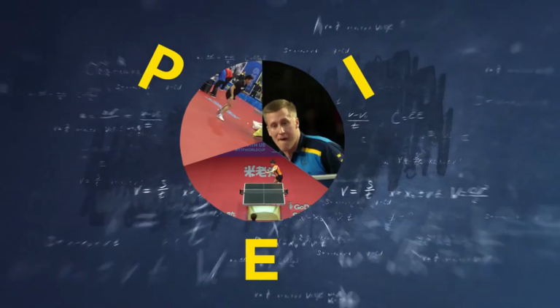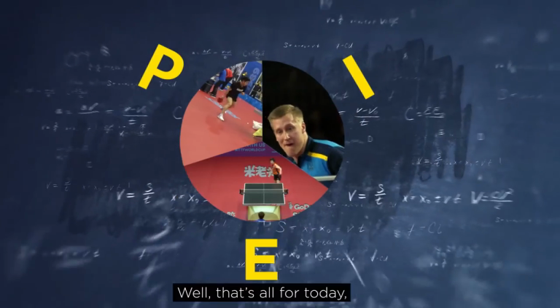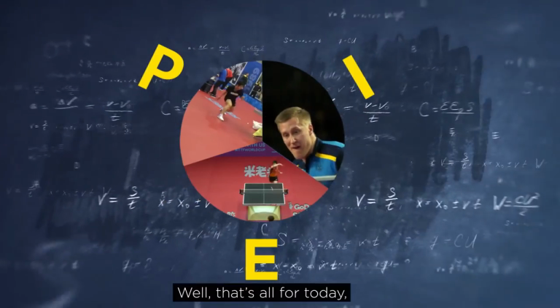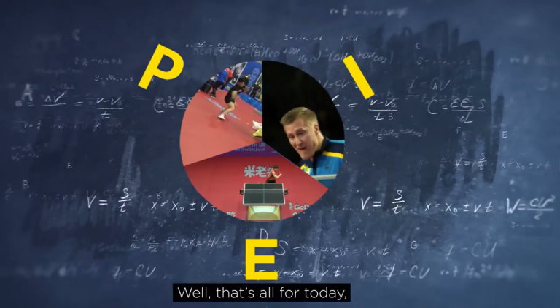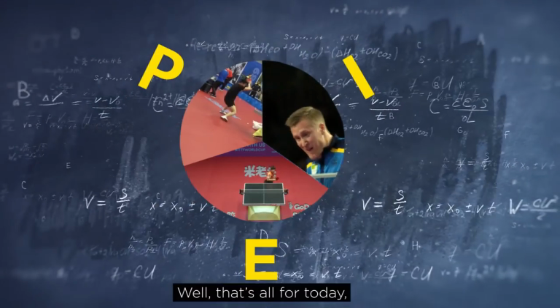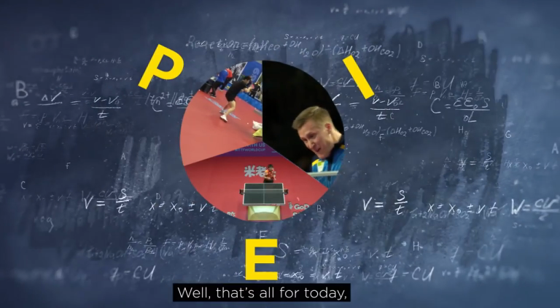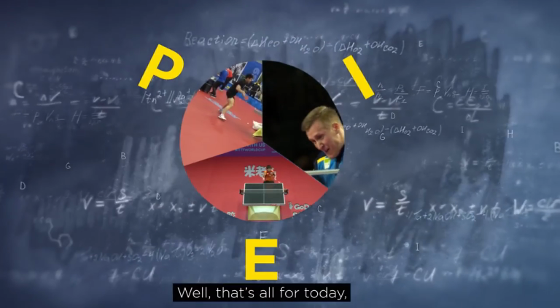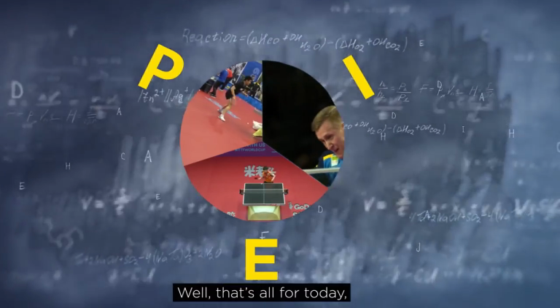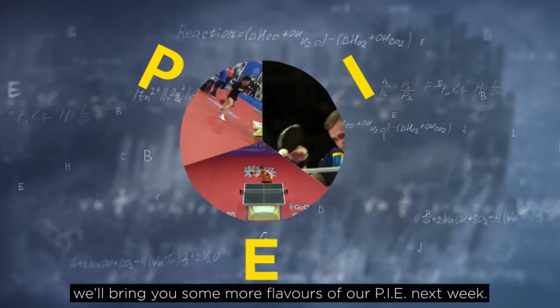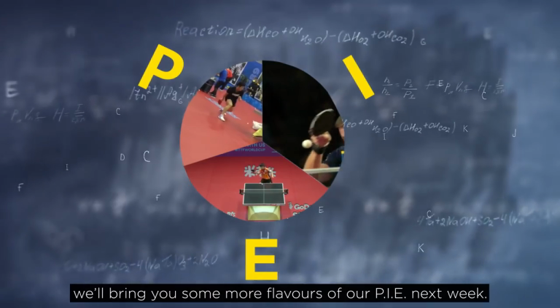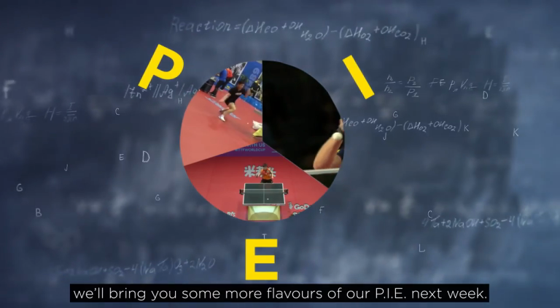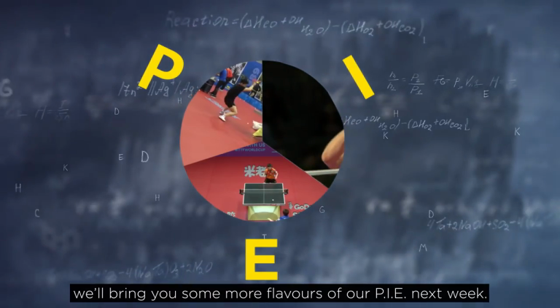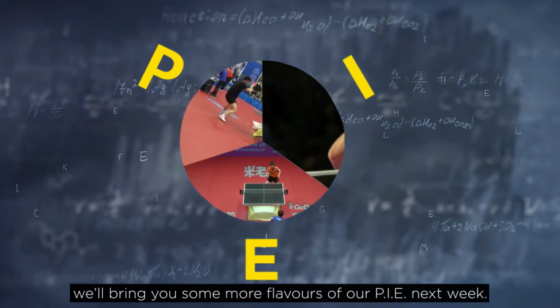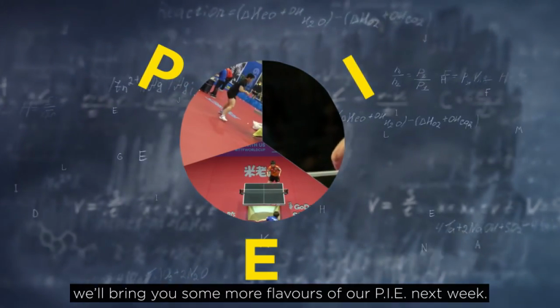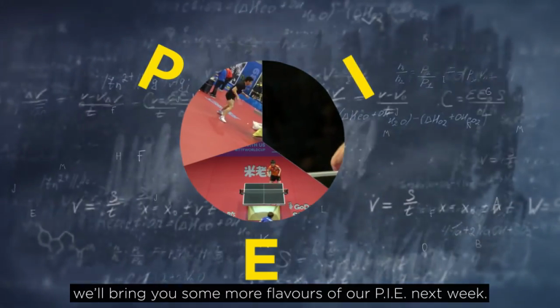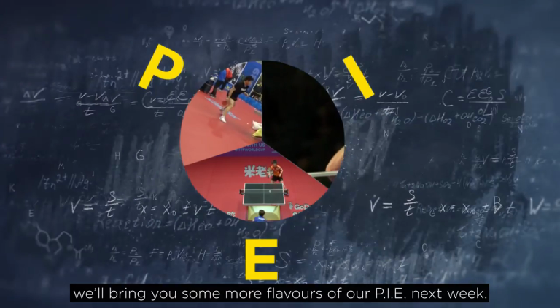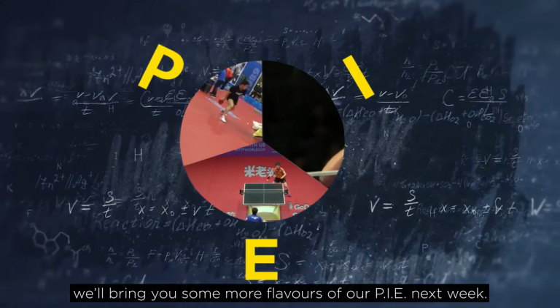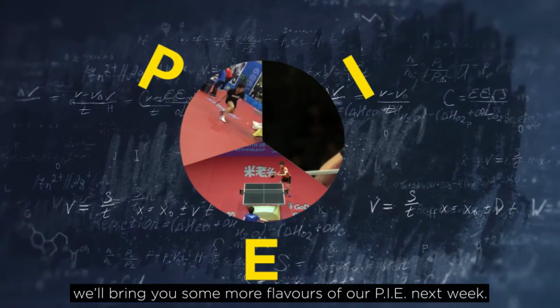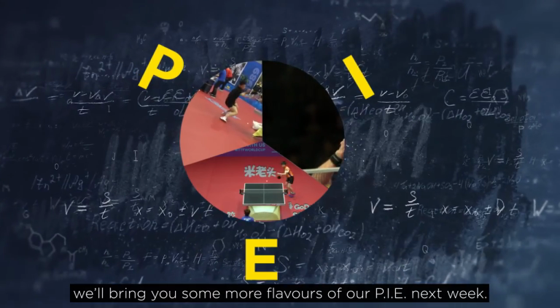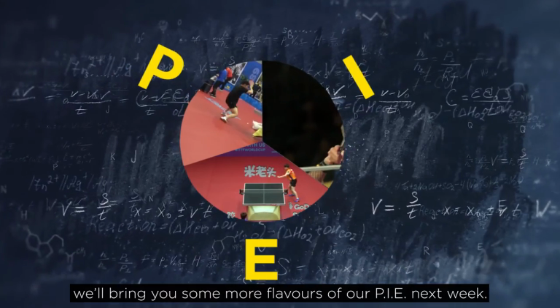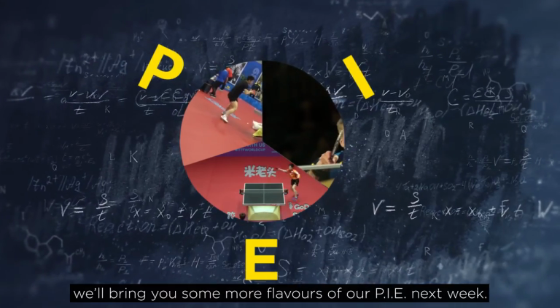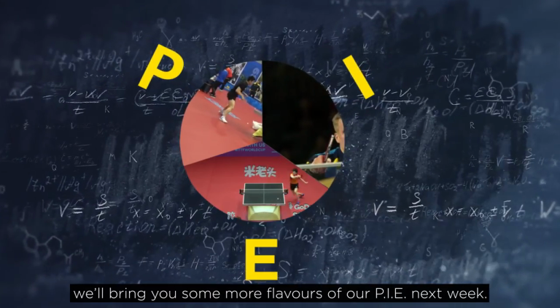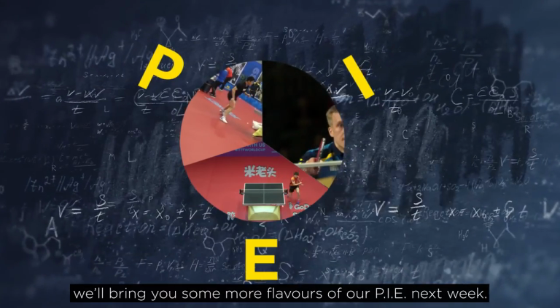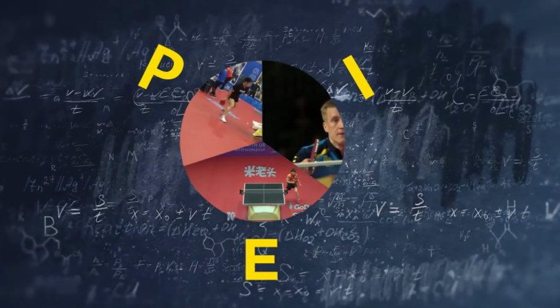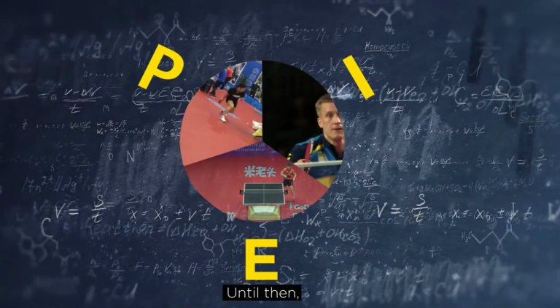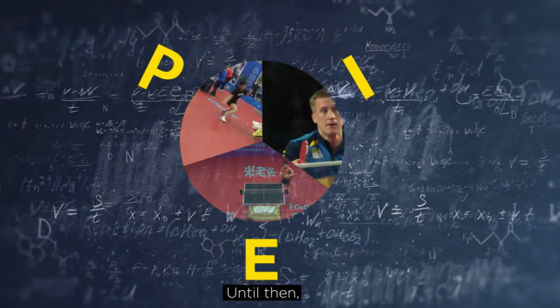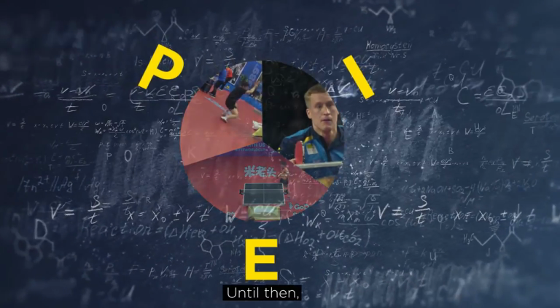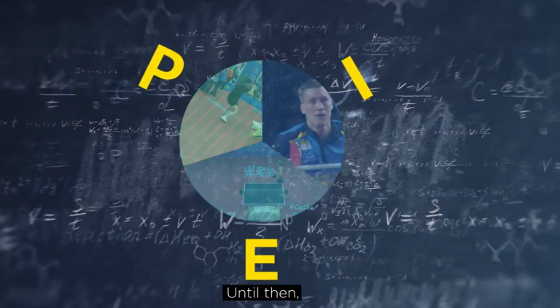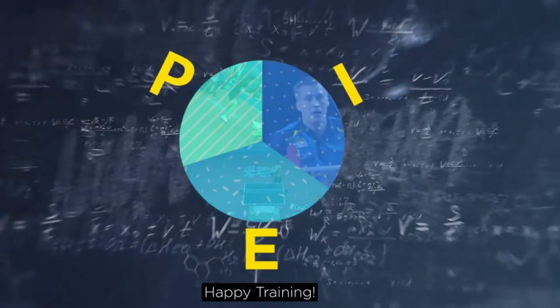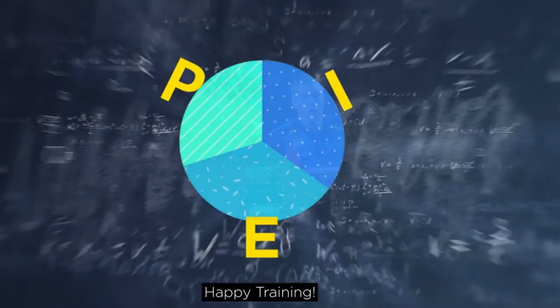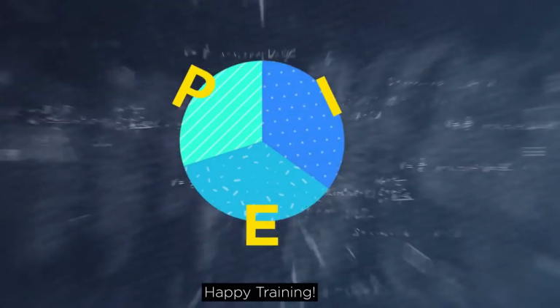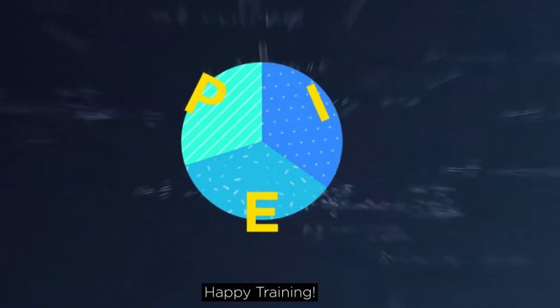Well, that's all for today. We'll bring you some more flavors of our pie next week. Until then, happy training!